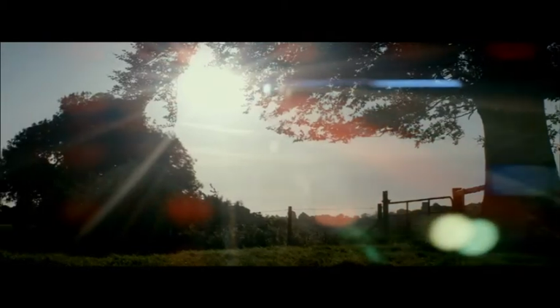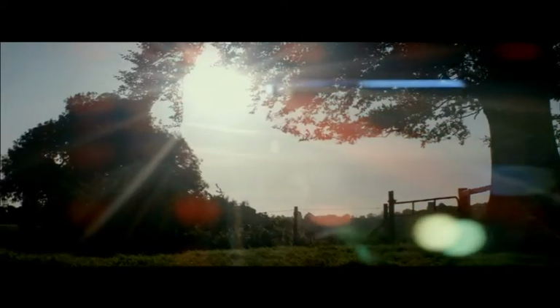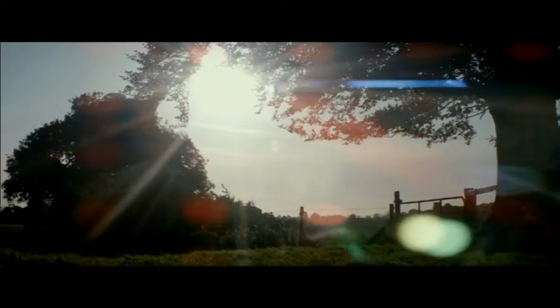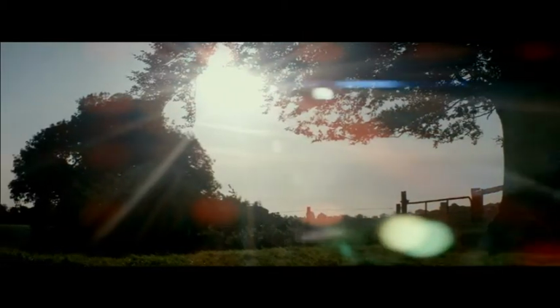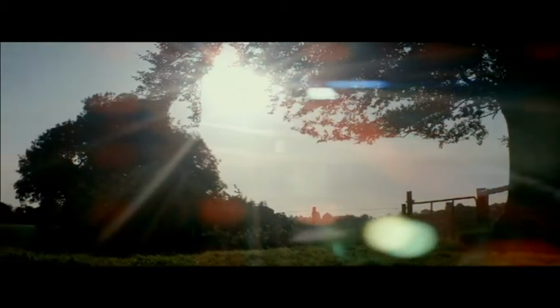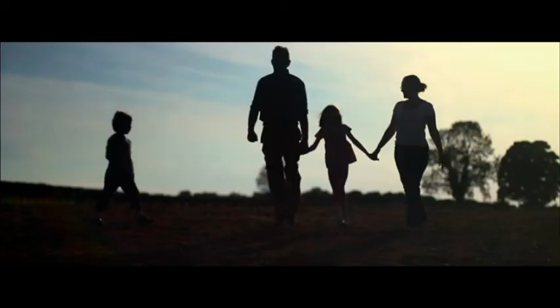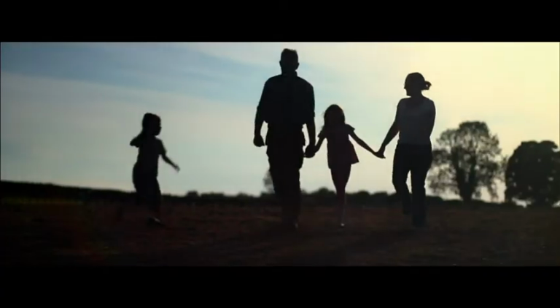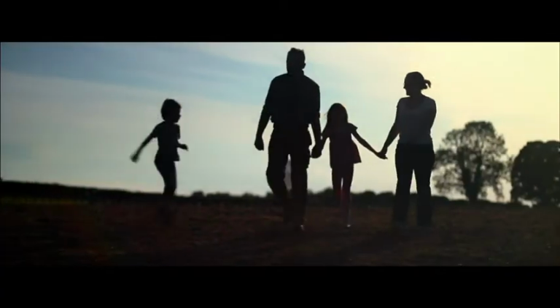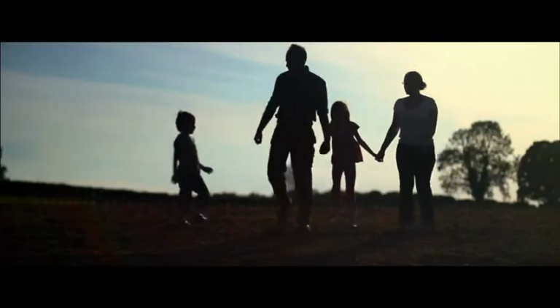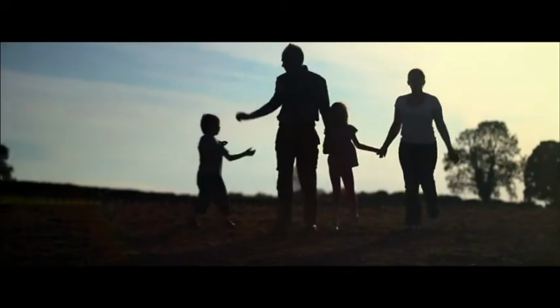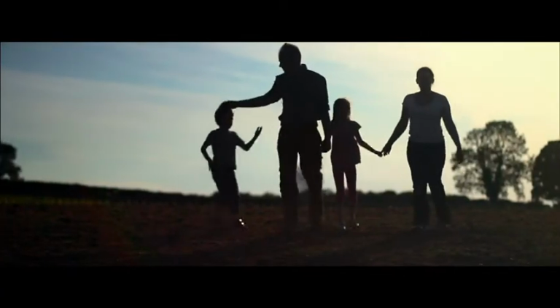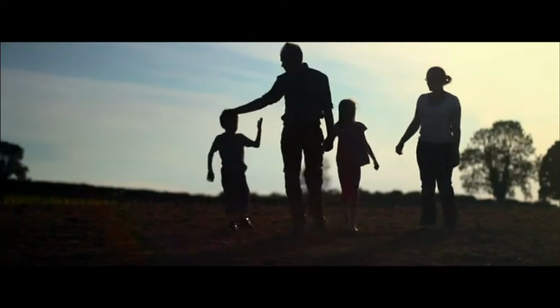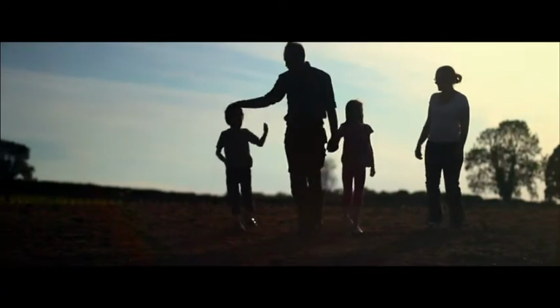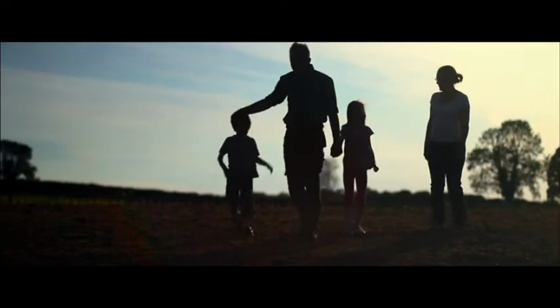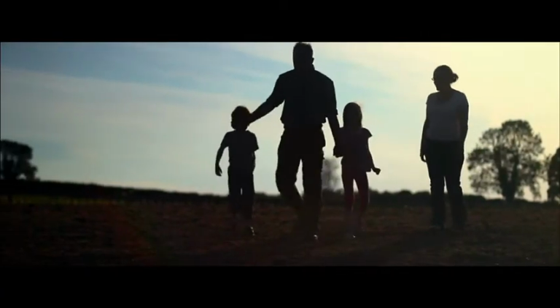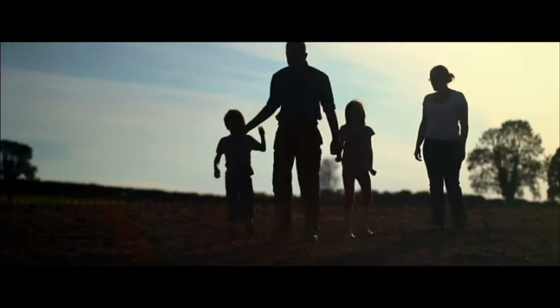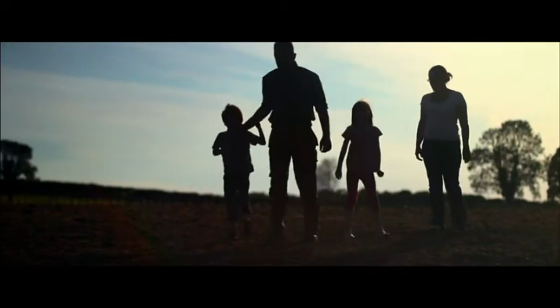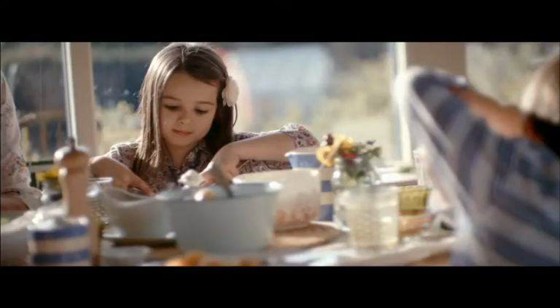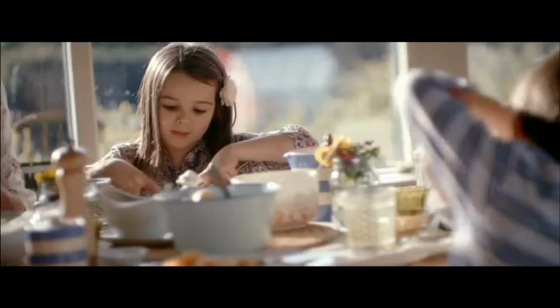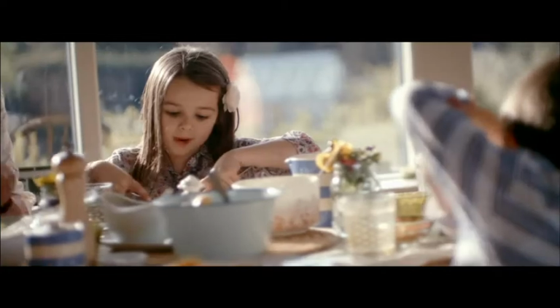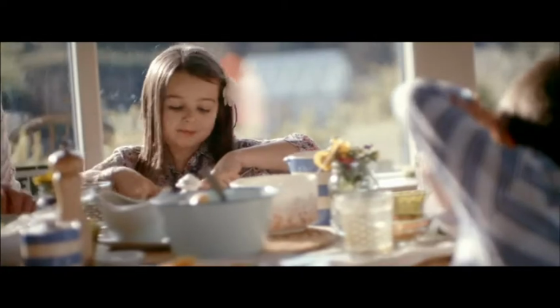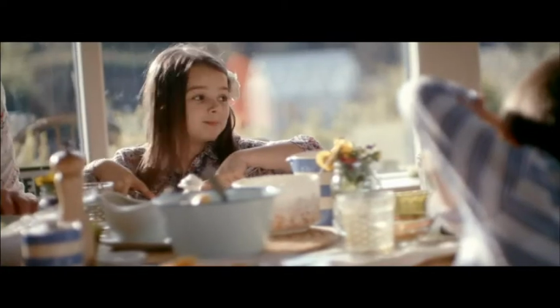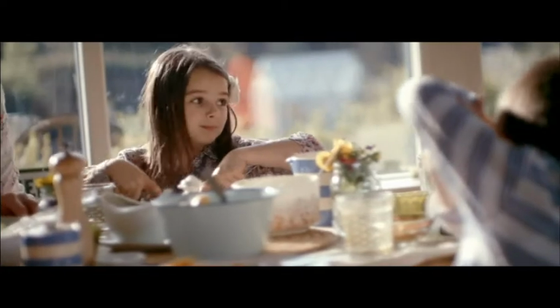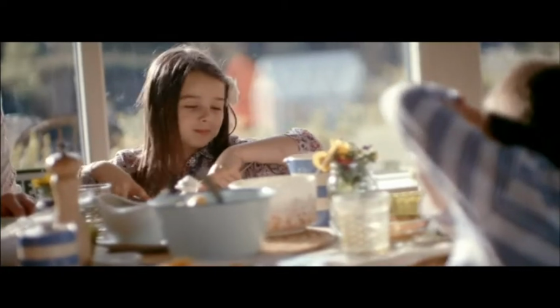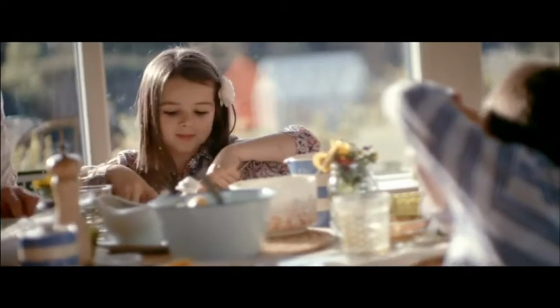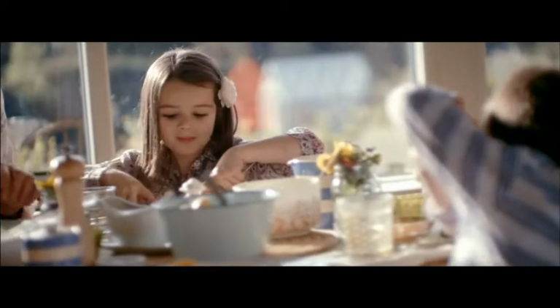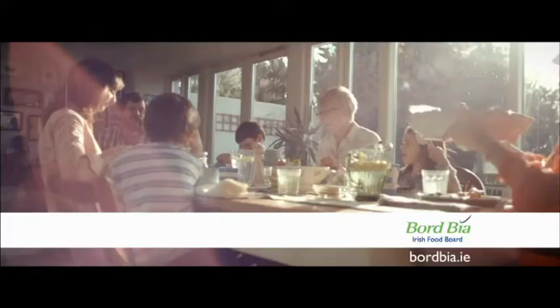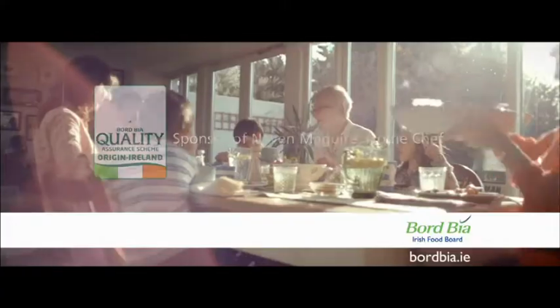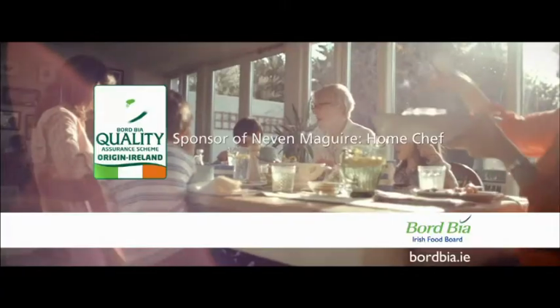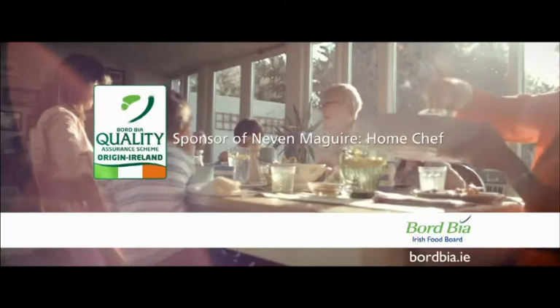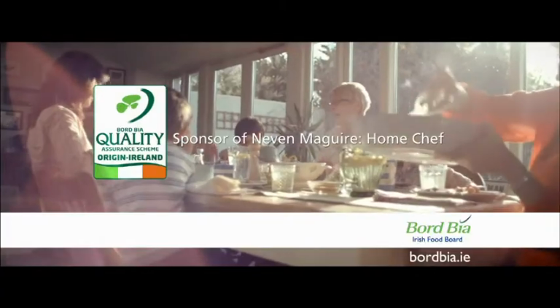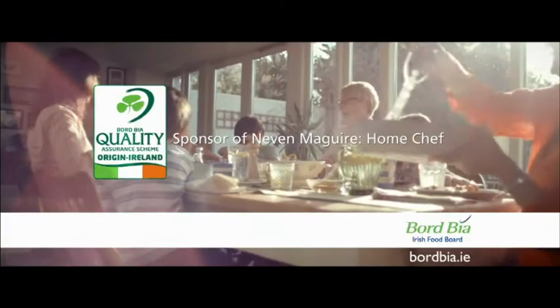The Board BIA Quality Mark, ensuring your food is produced to the highest standards of traceability and care for the environment.